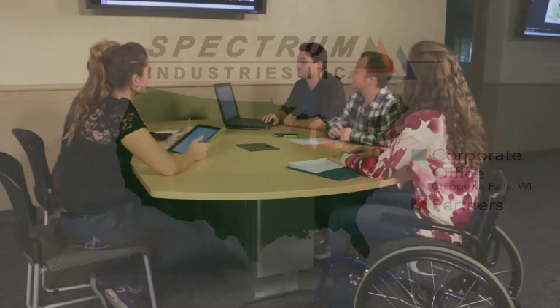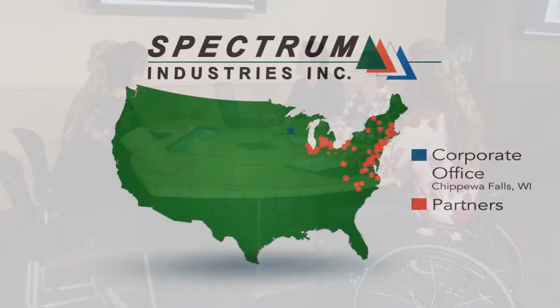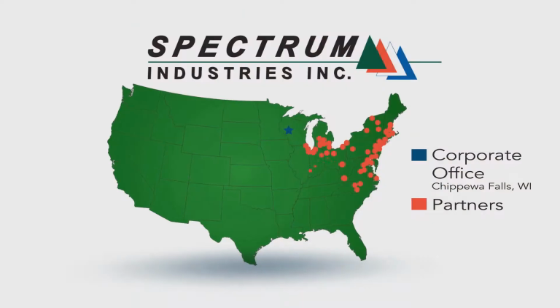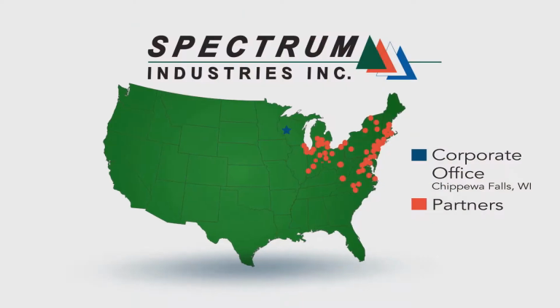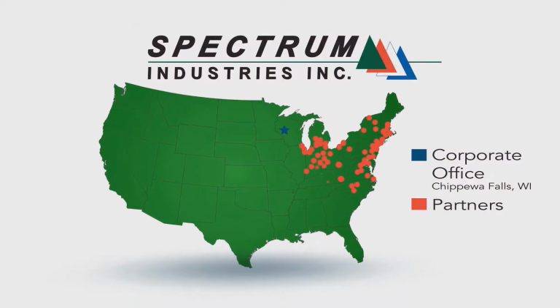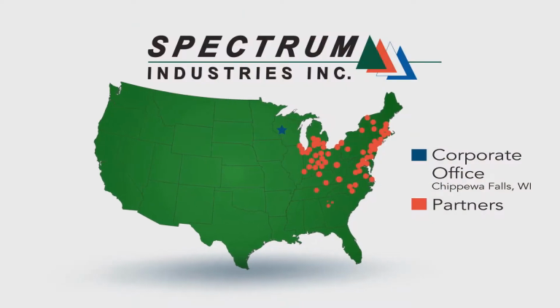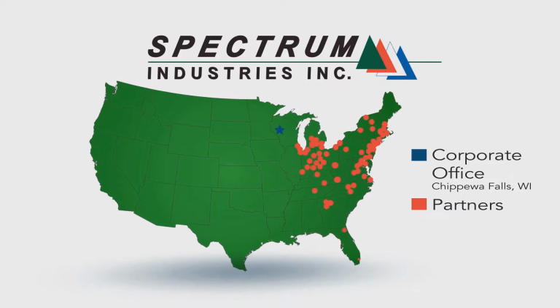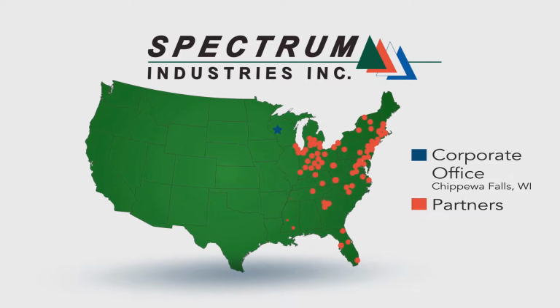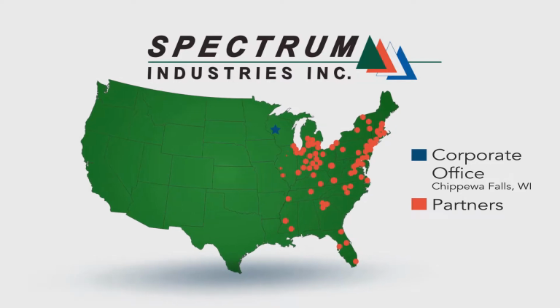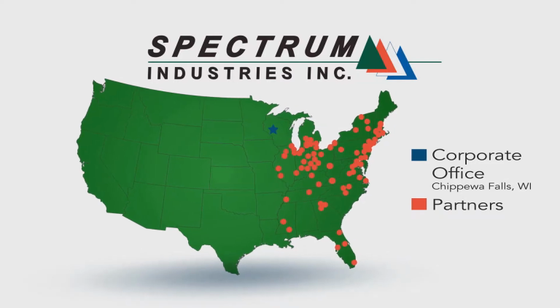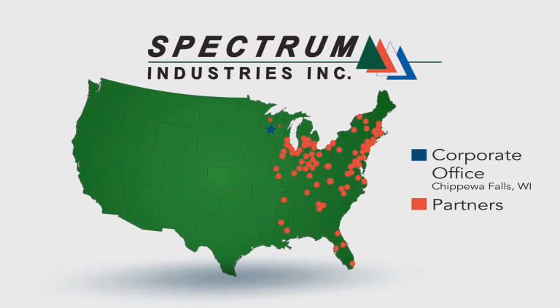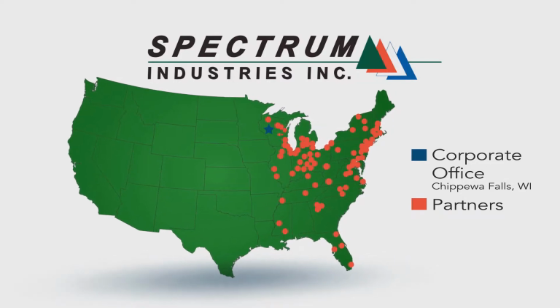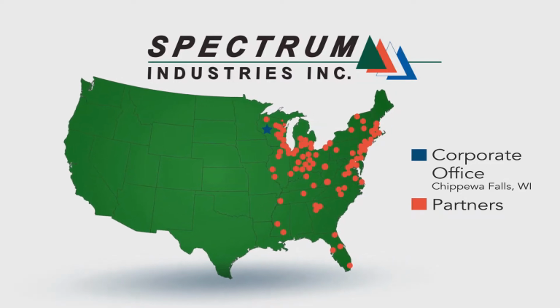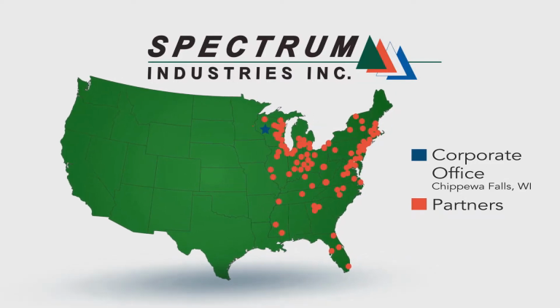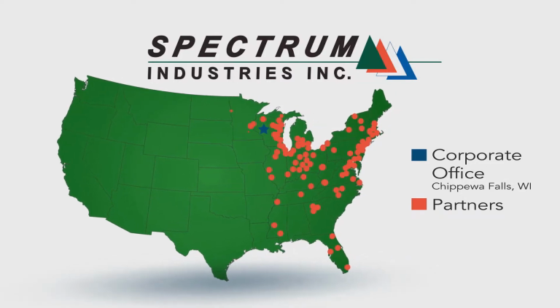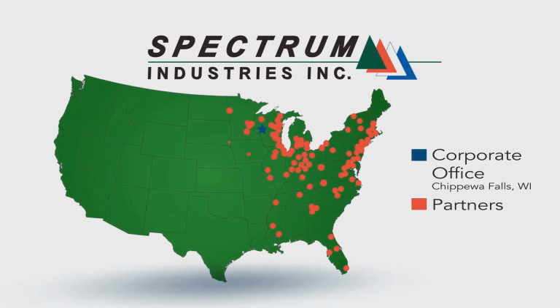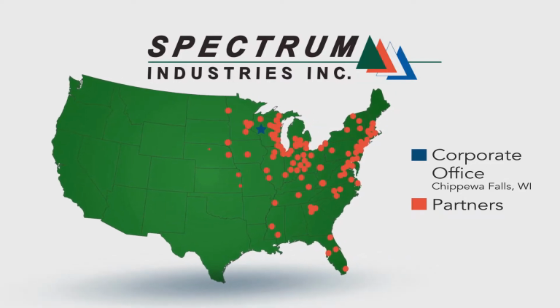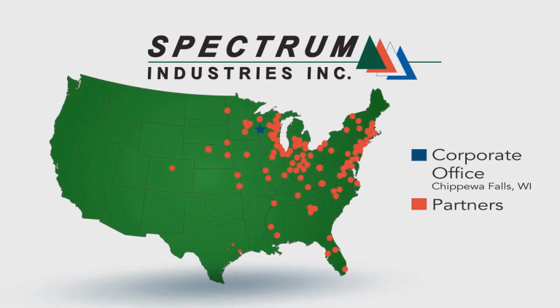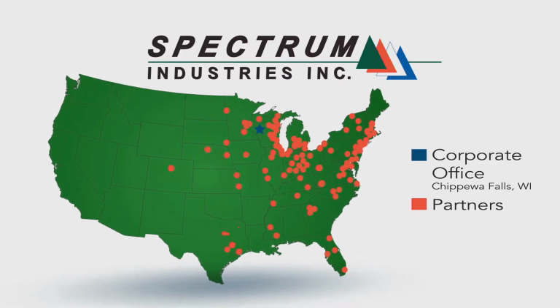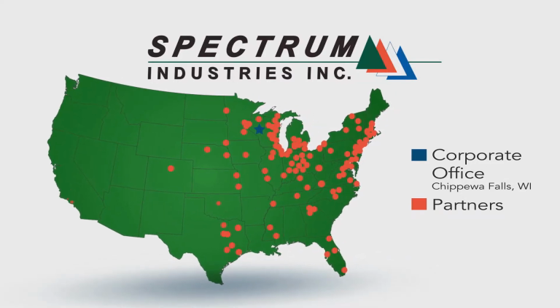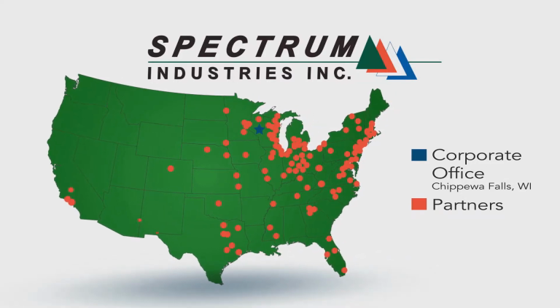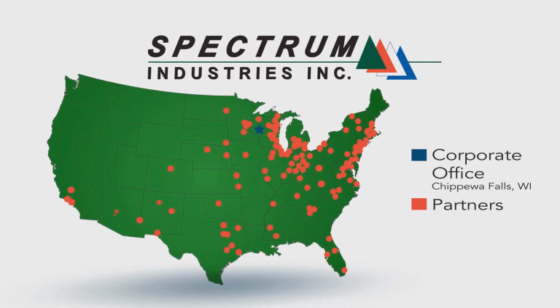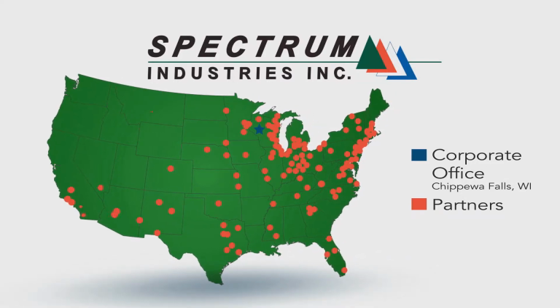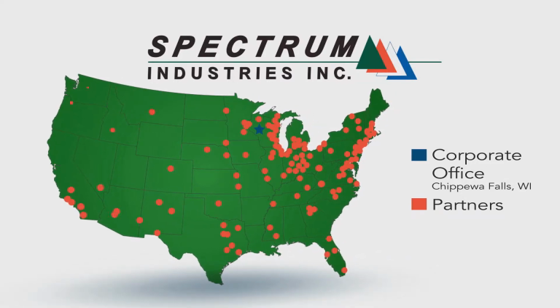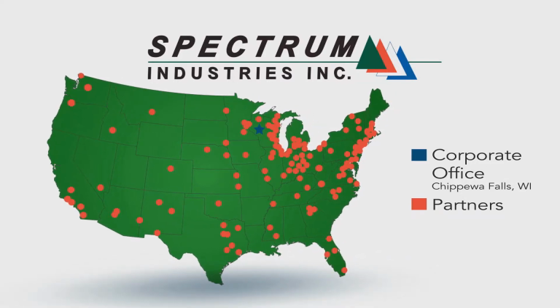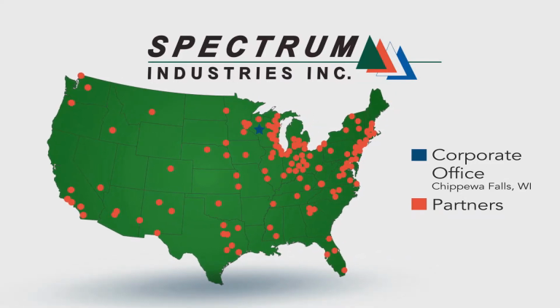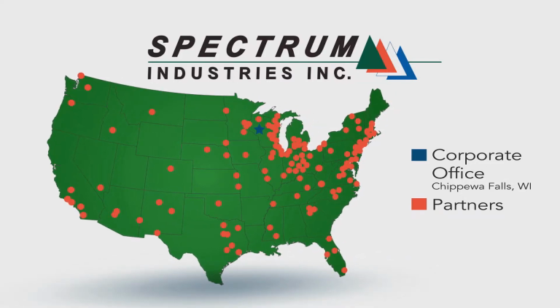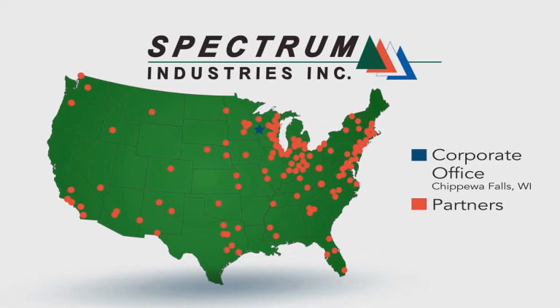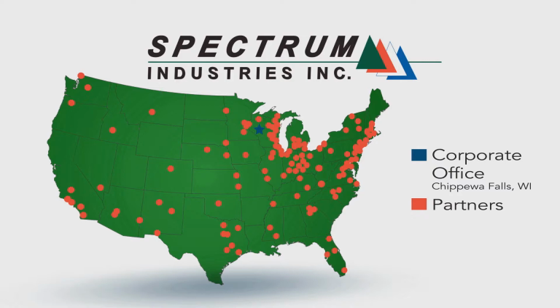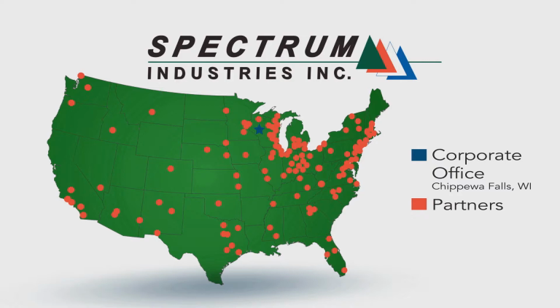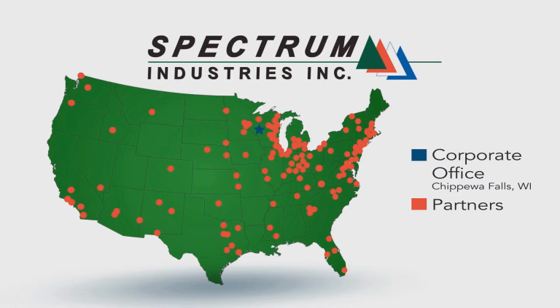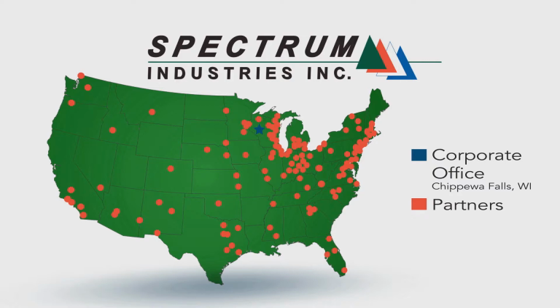The popularity of Spectrum products means there's a national network of dealers, so buying local and getting professional installation is easy.